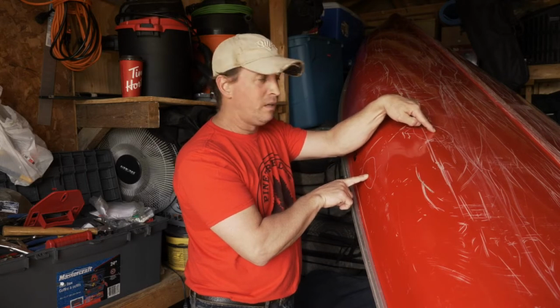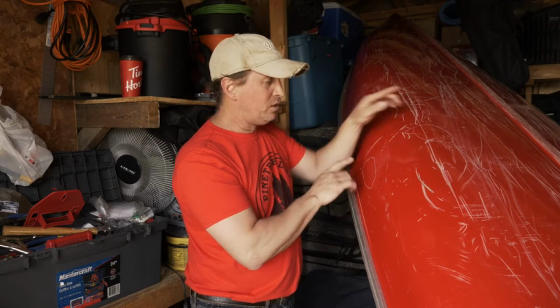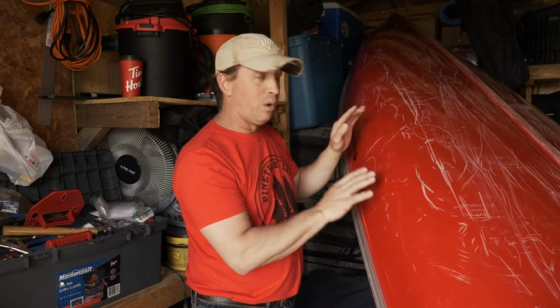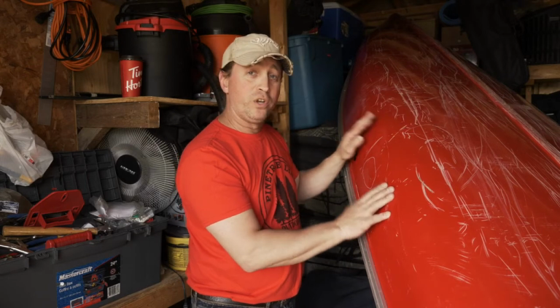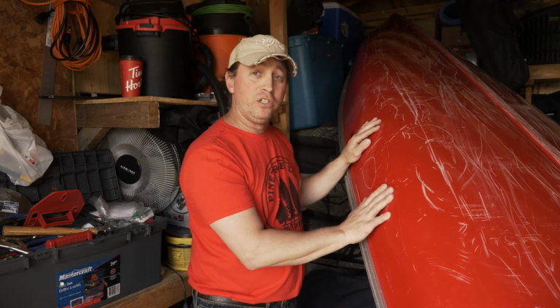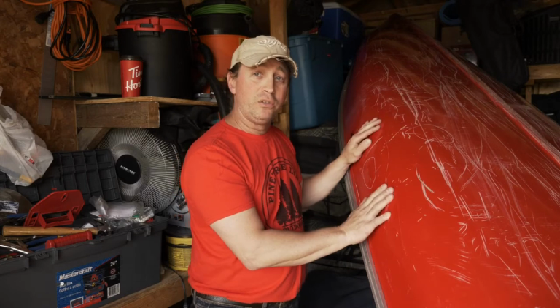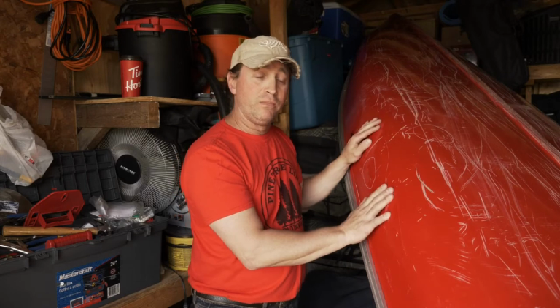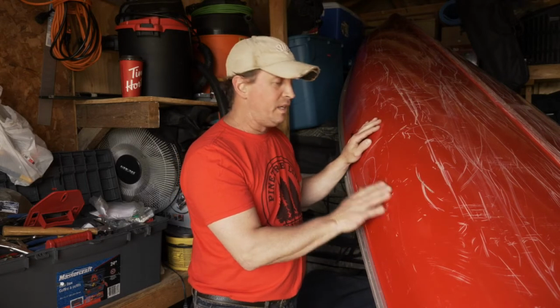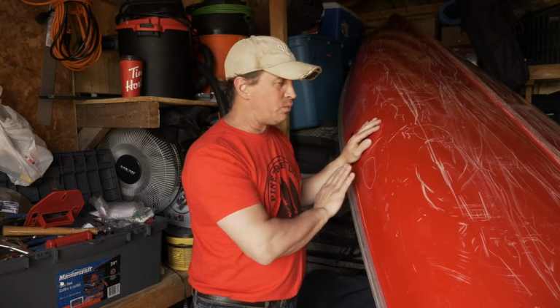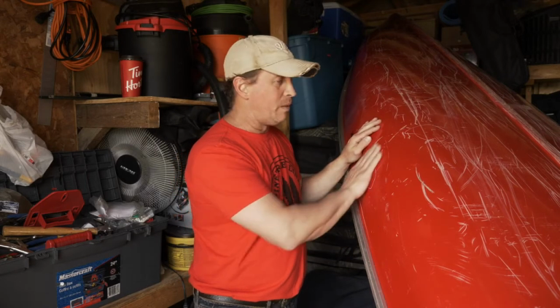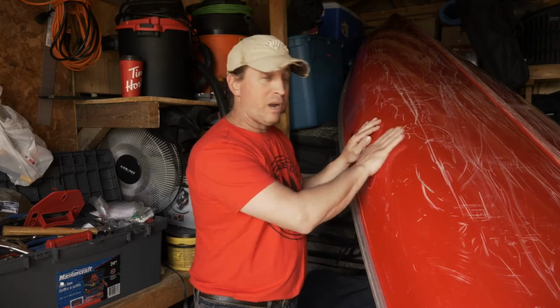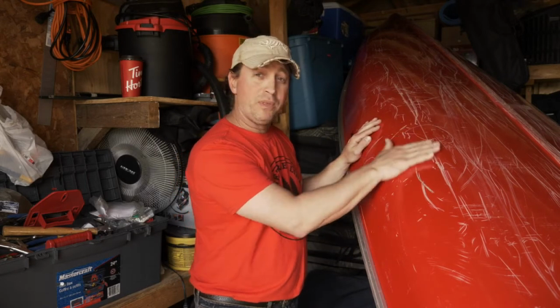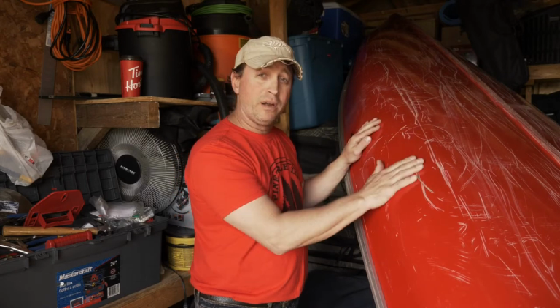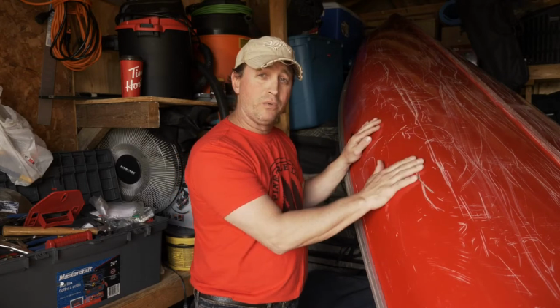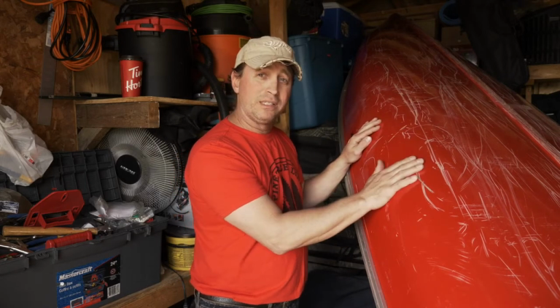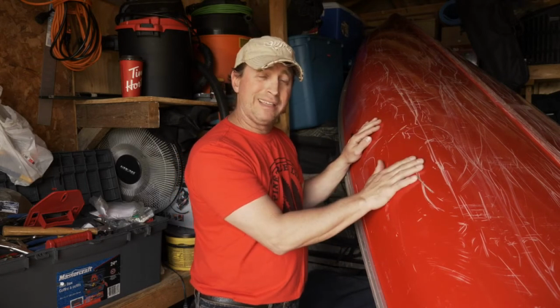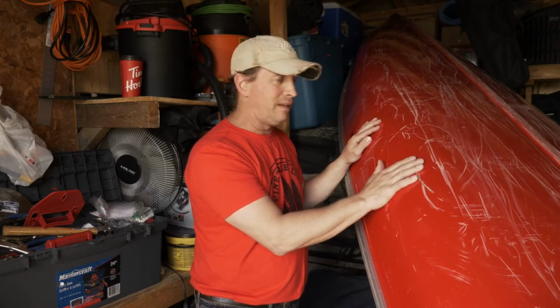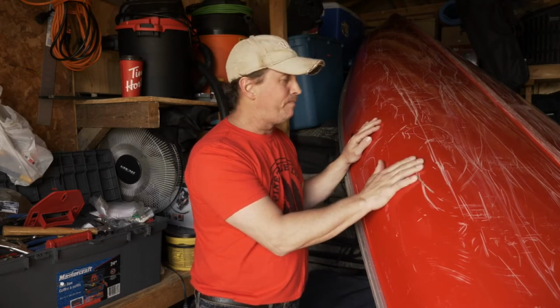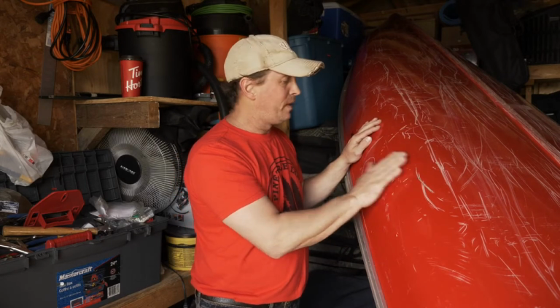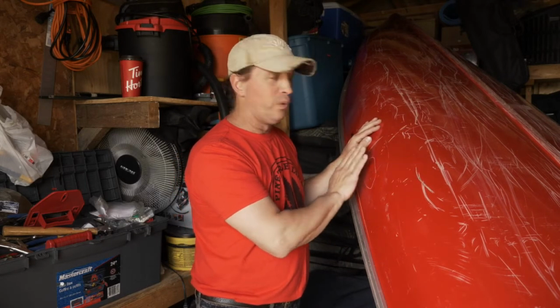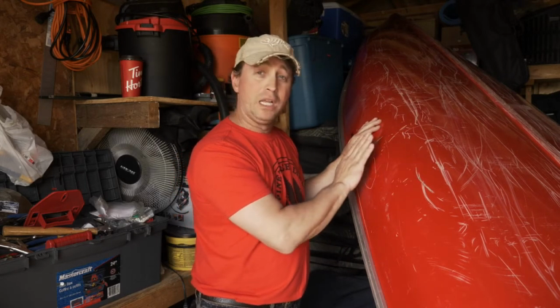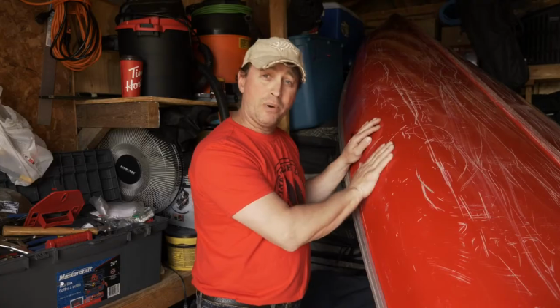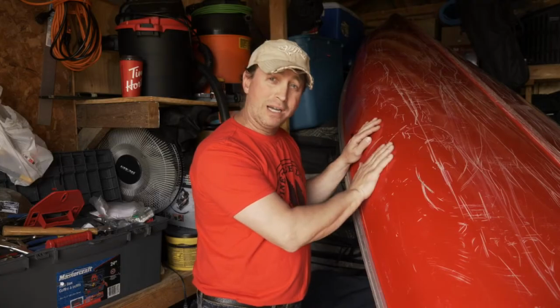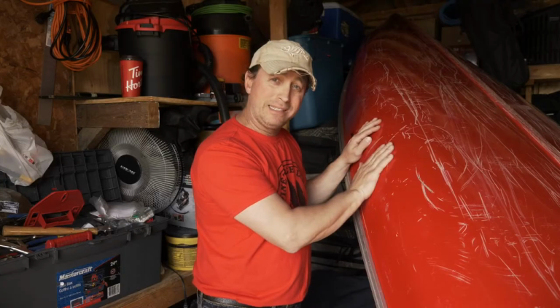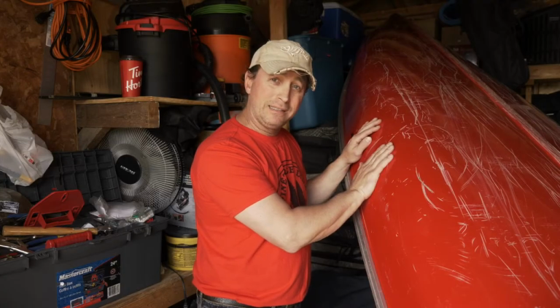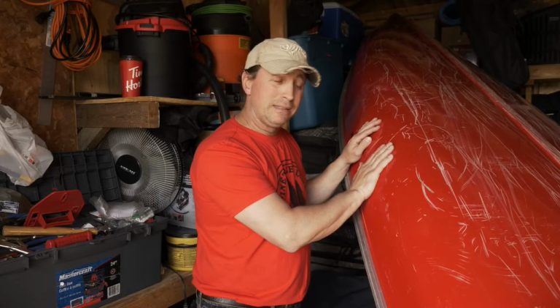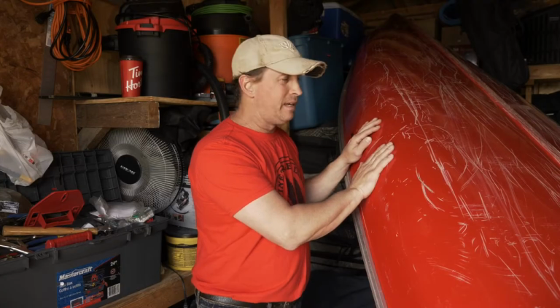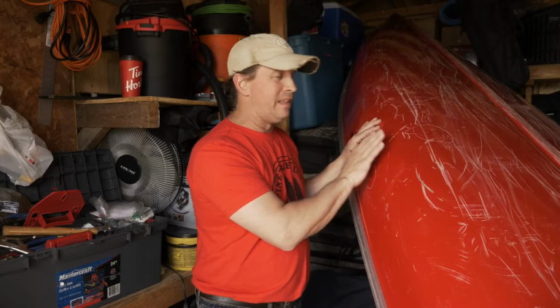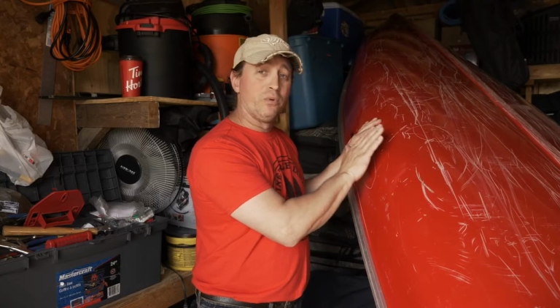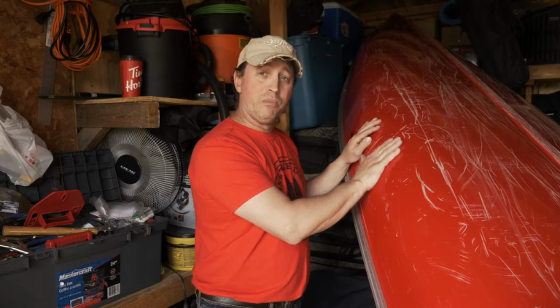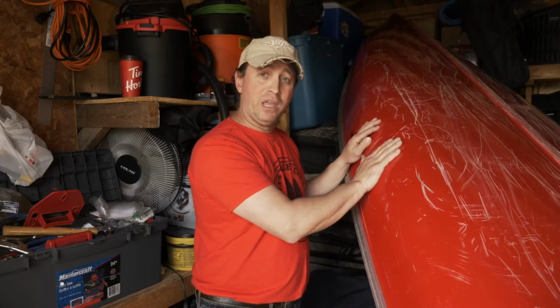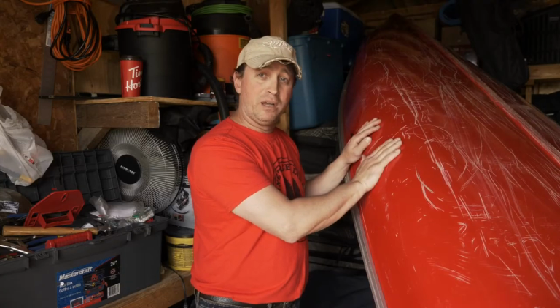So what we're going to do is prep the area, sand it up, epoxy it, and then paint it up.